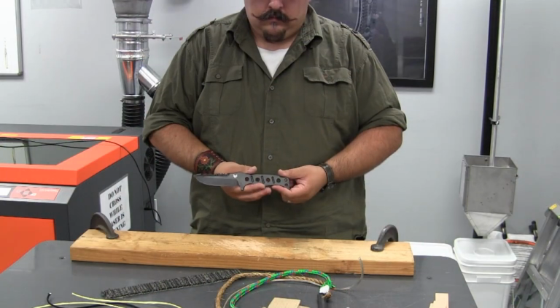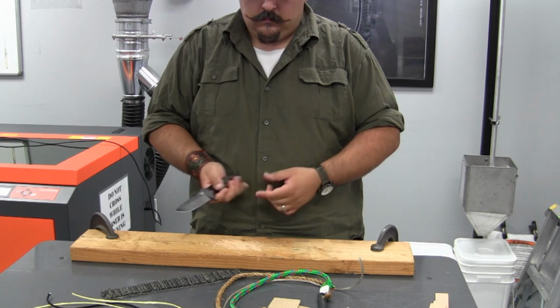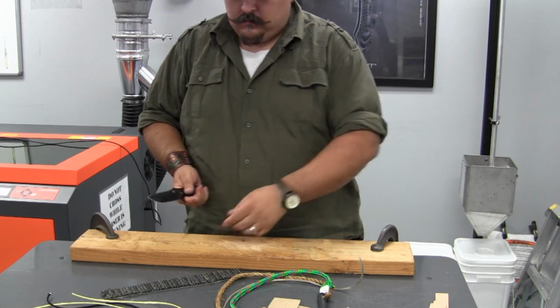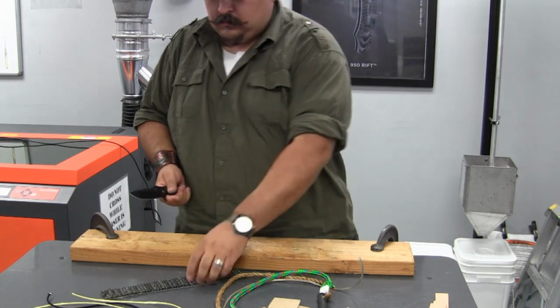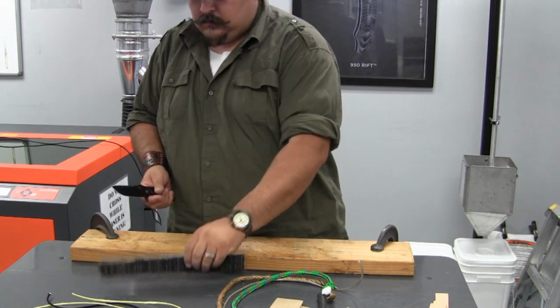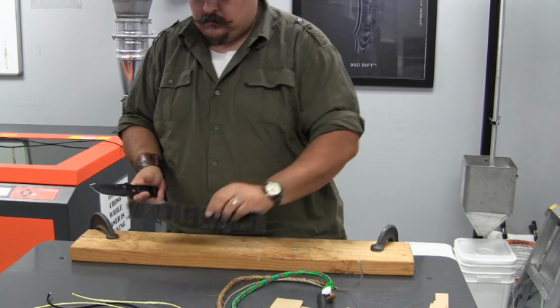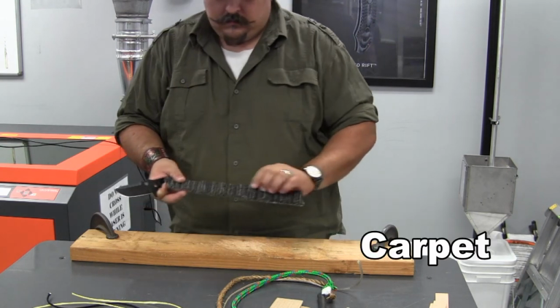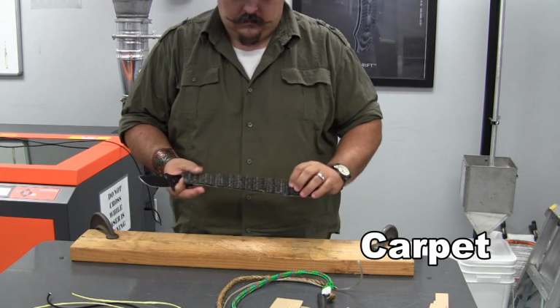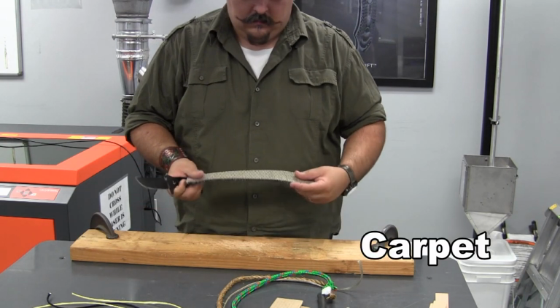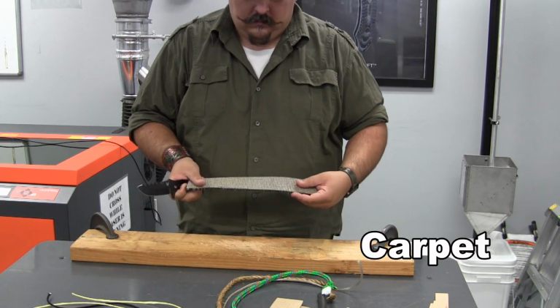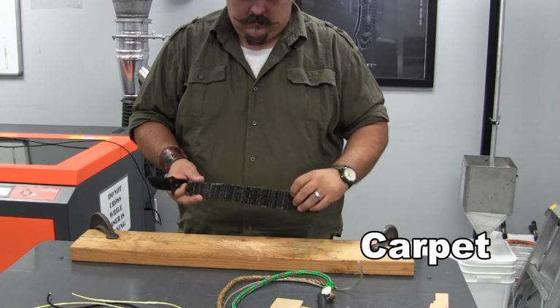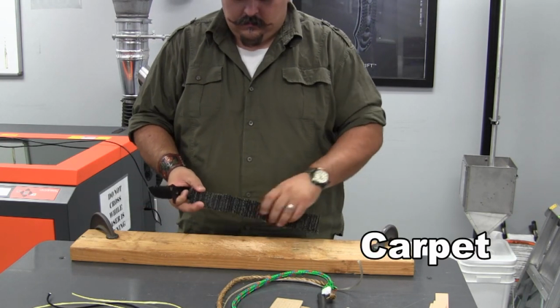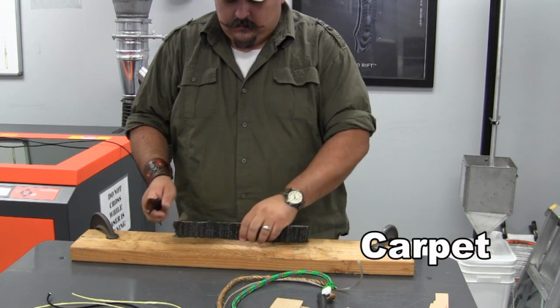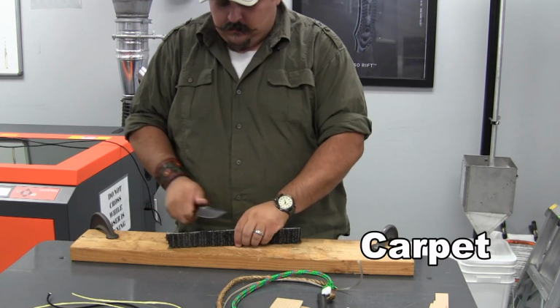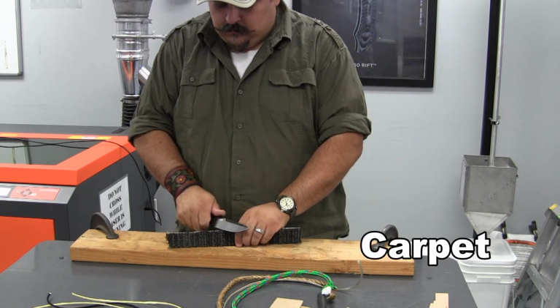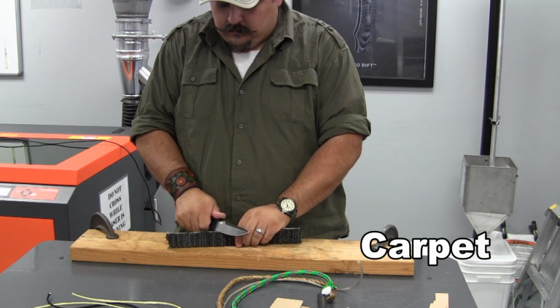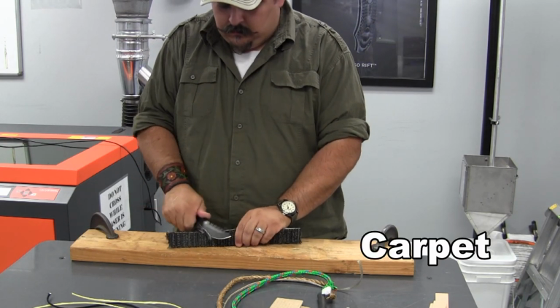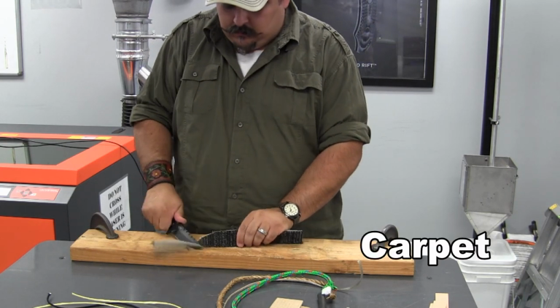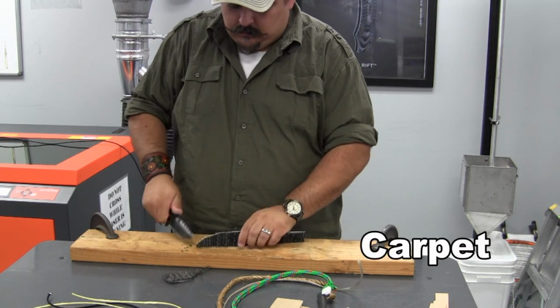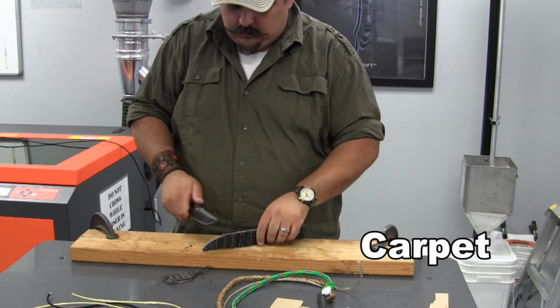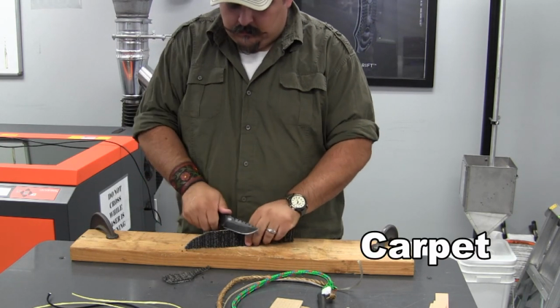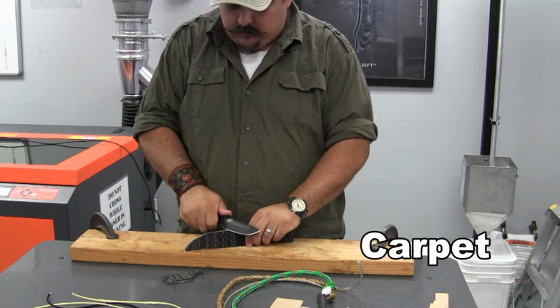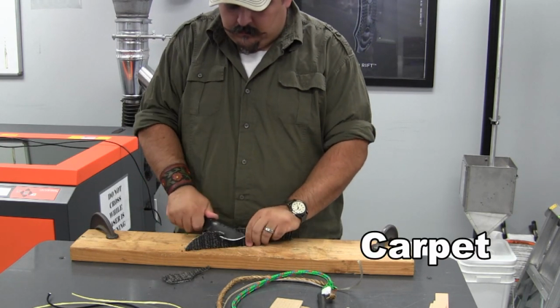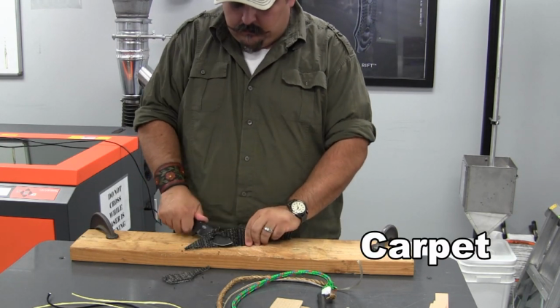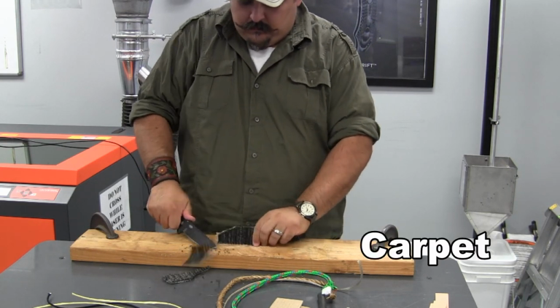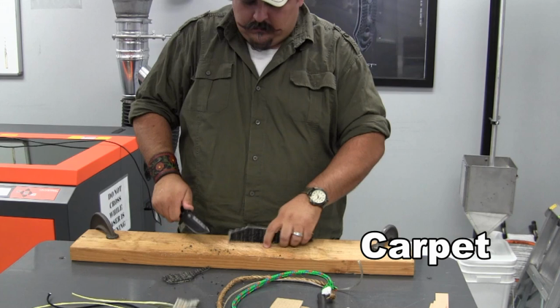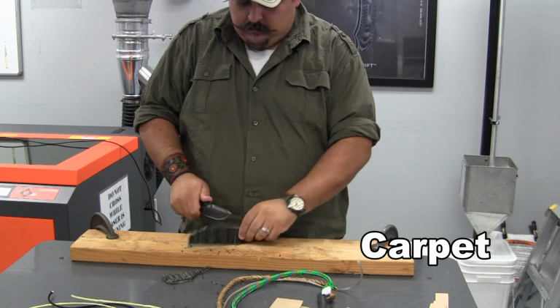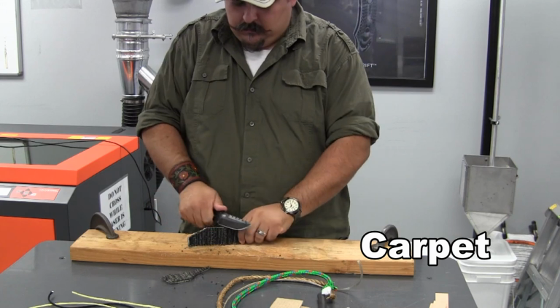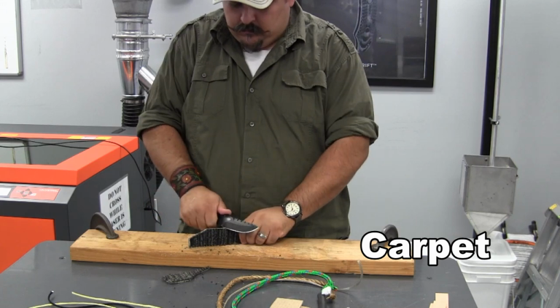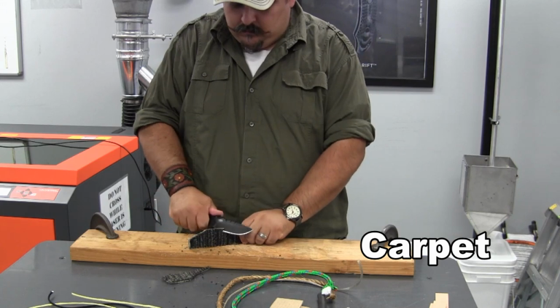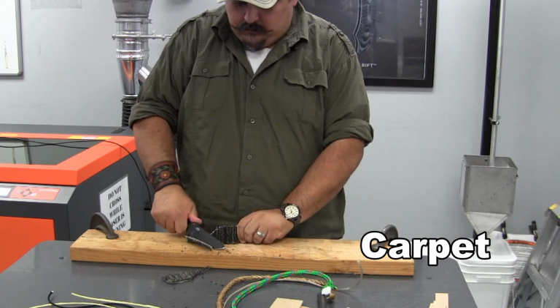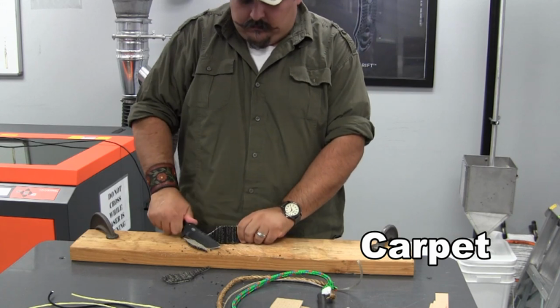Today we're going to be testing the 375, a member of the Adamas family. So let's get started.